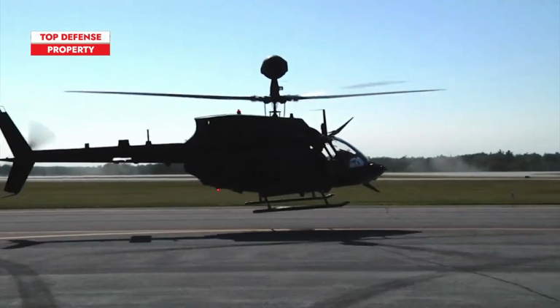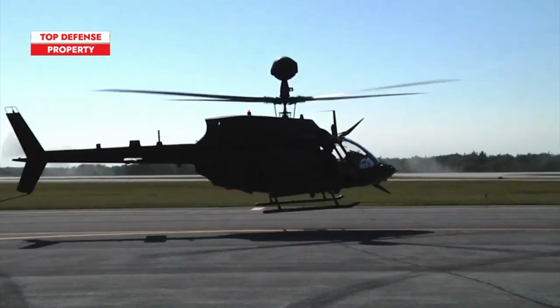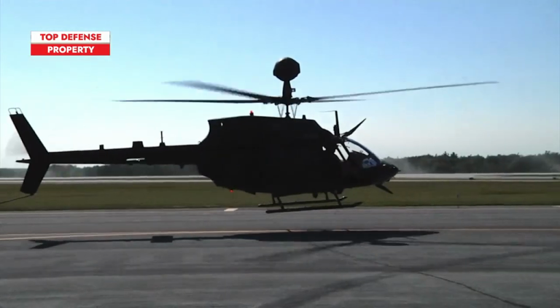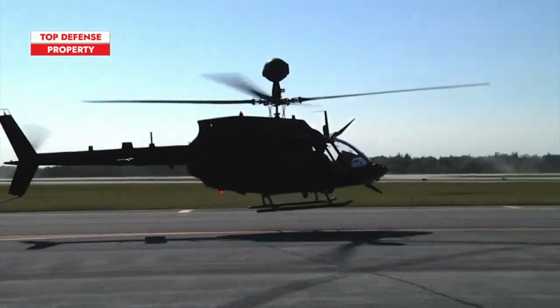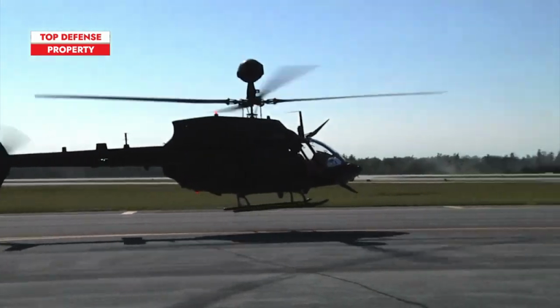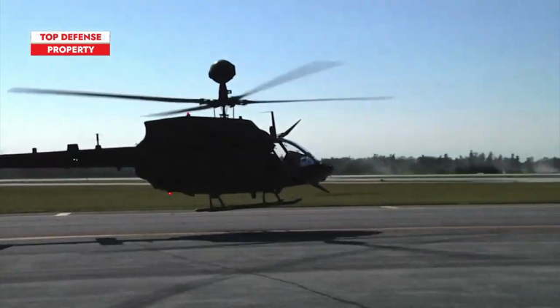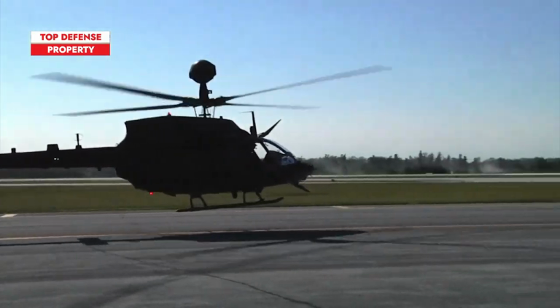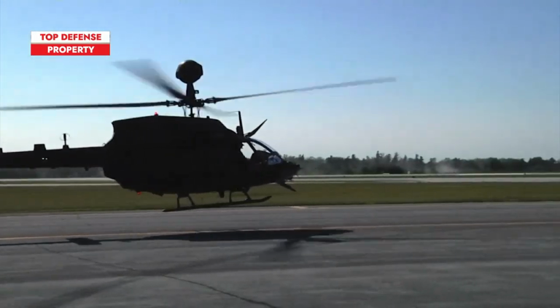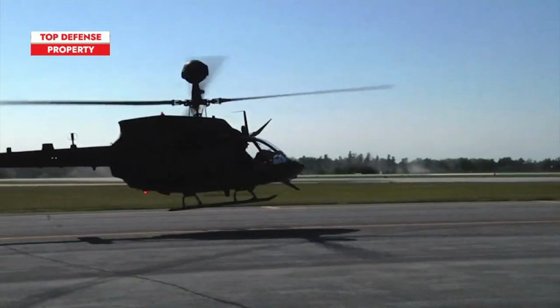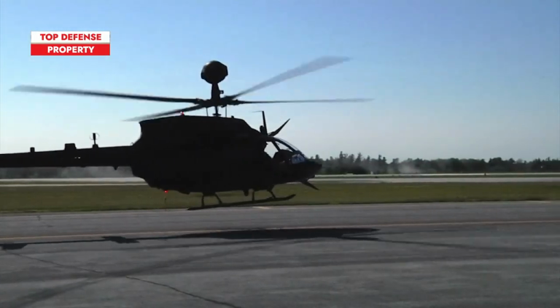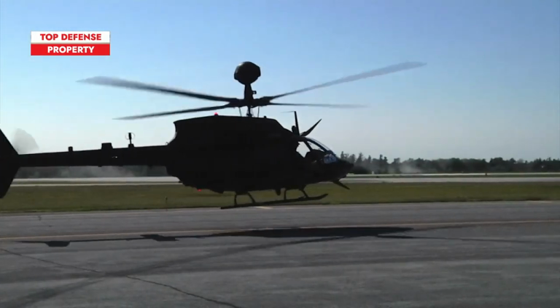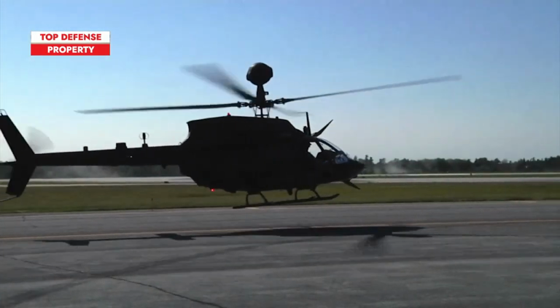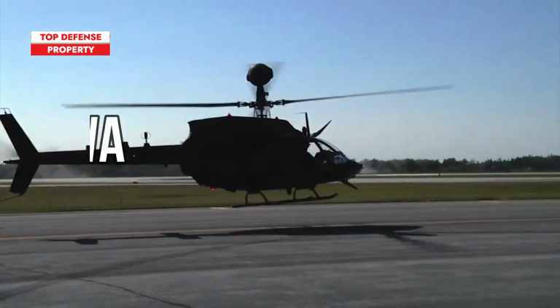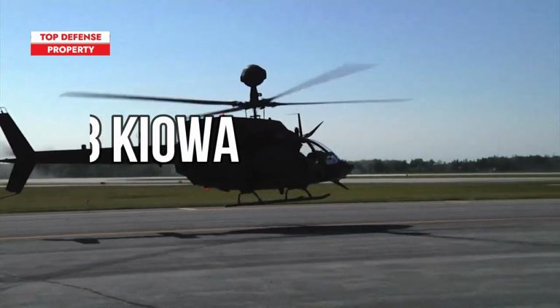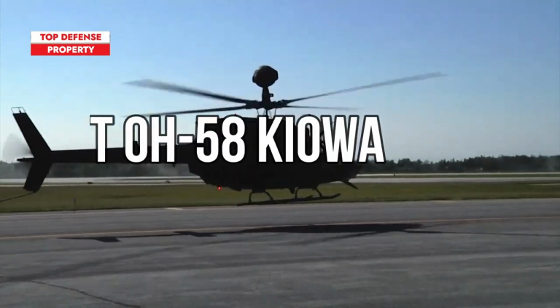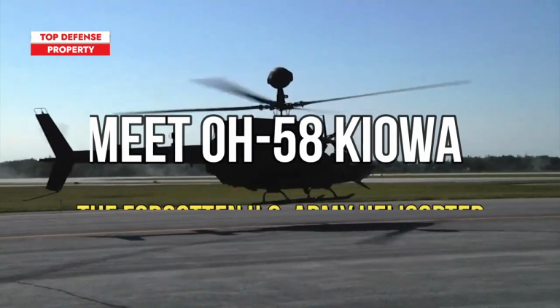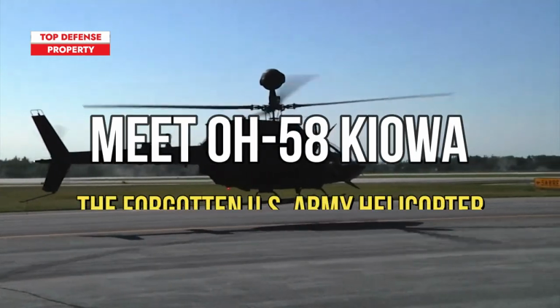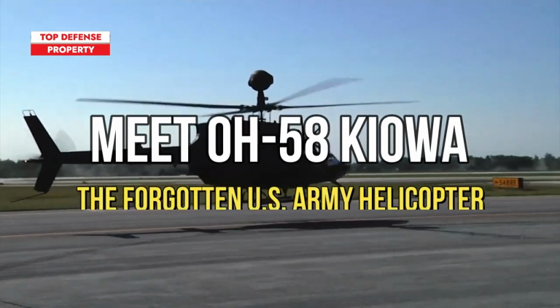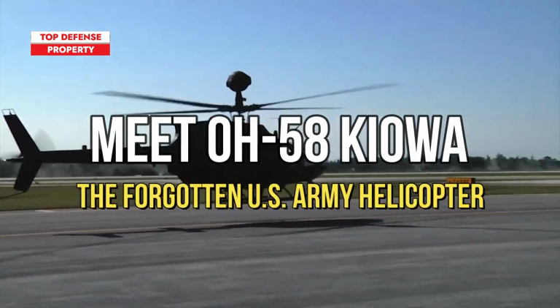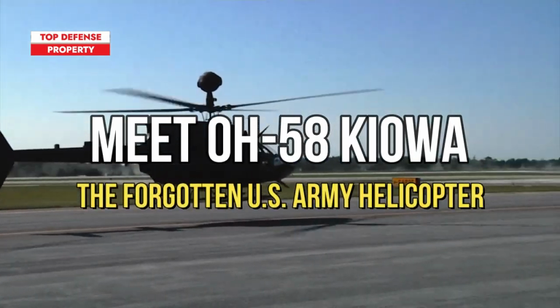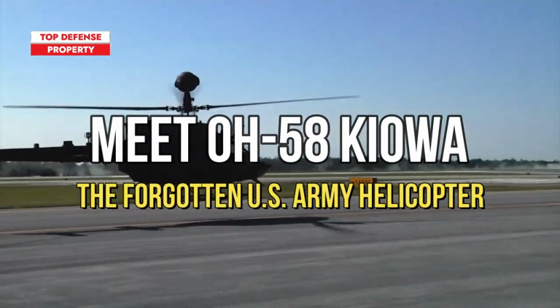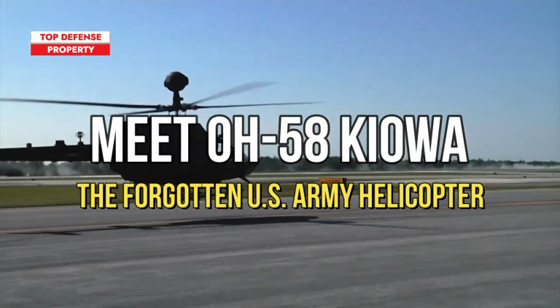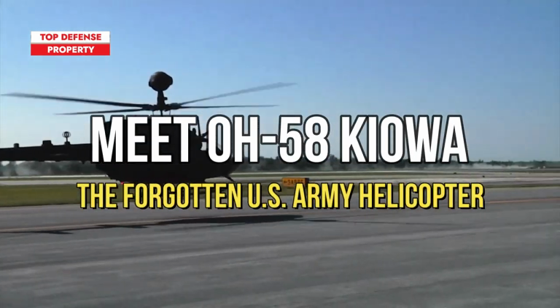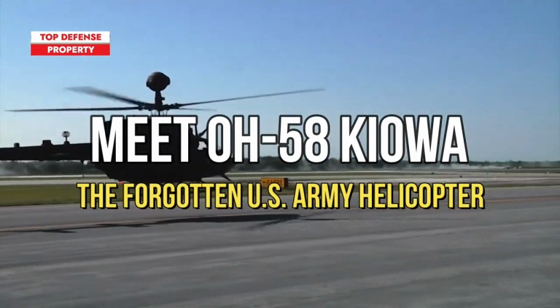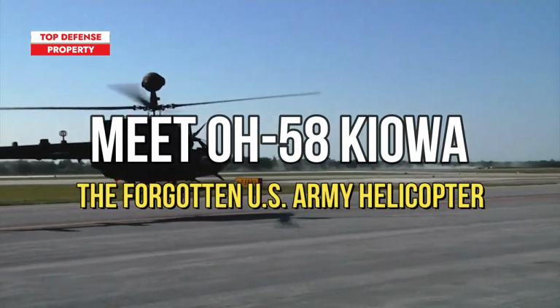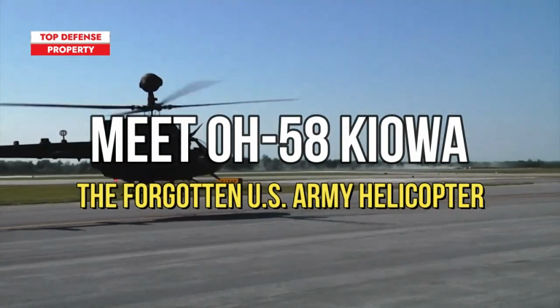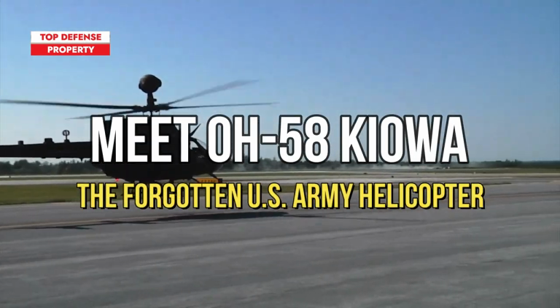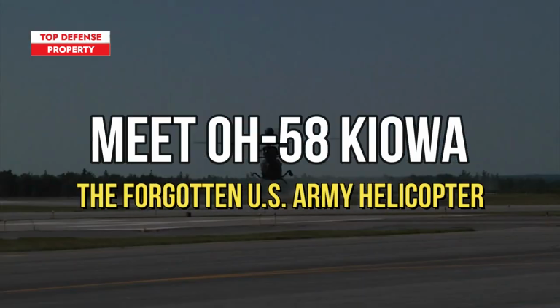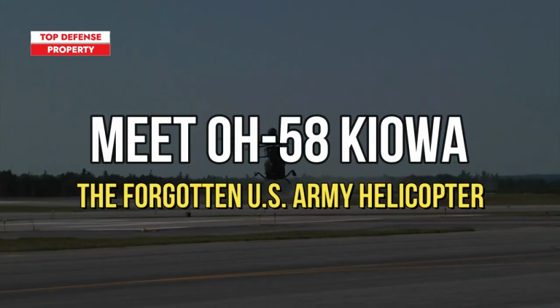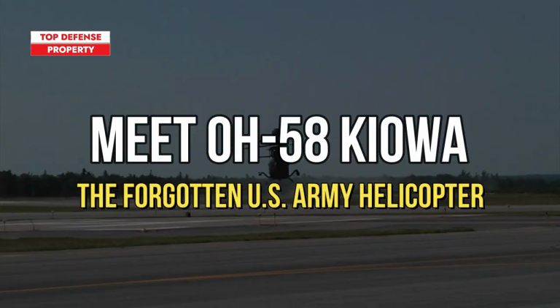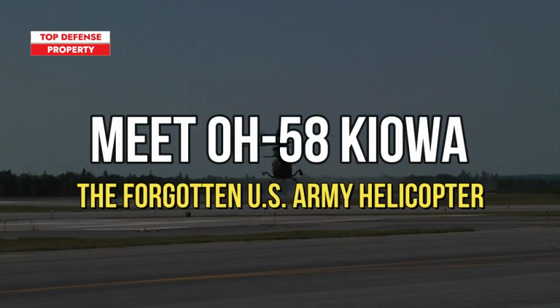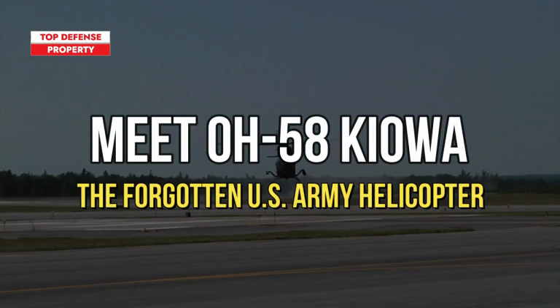In this episode, Top Defense will discuss the abilities of the OH-58 Kiowa. Let's start the video.